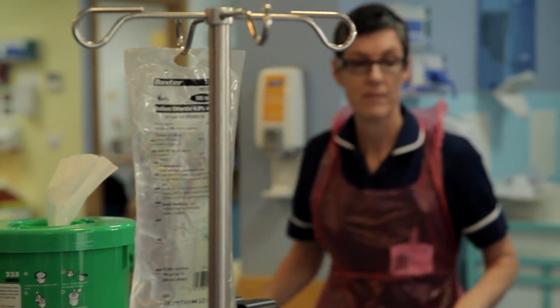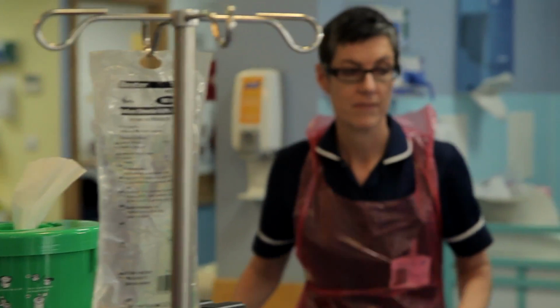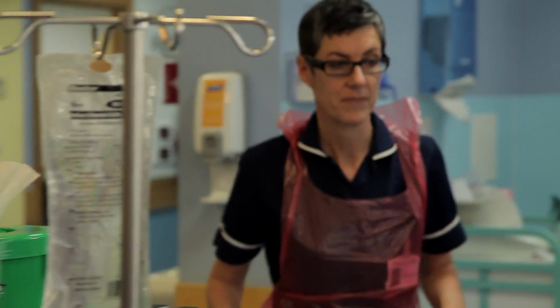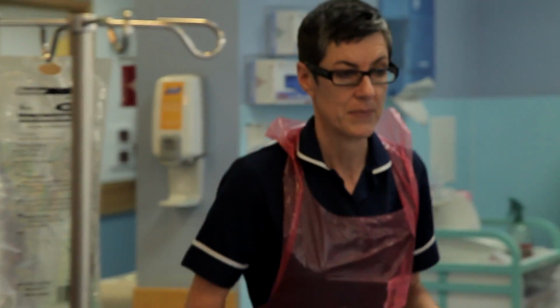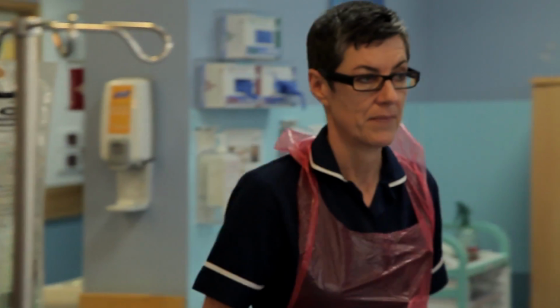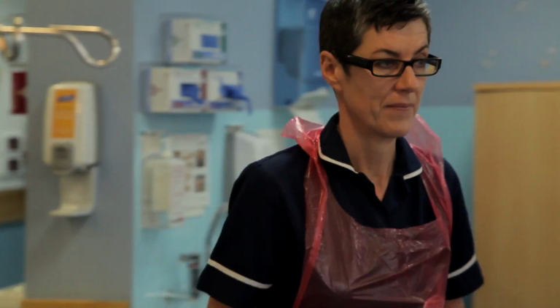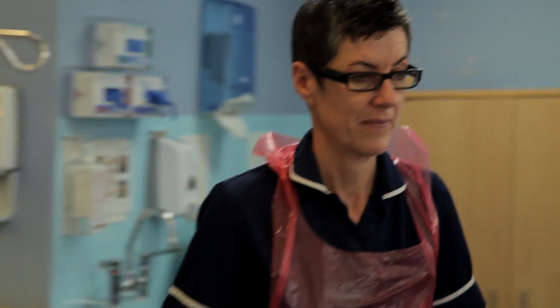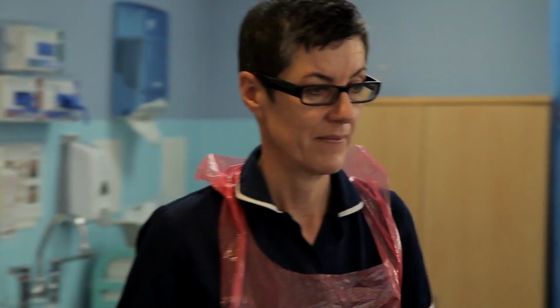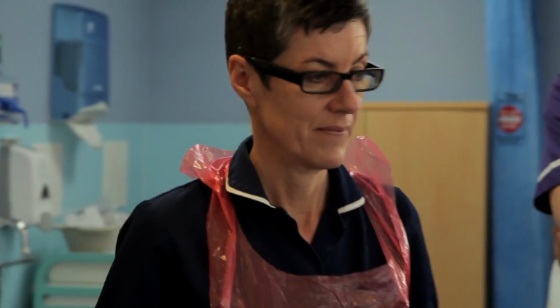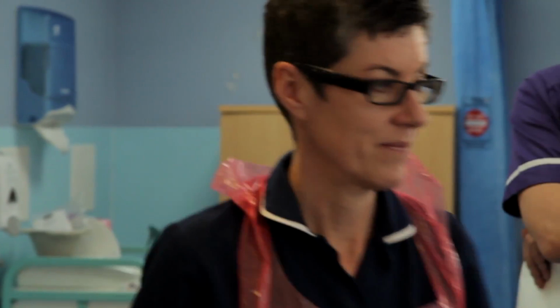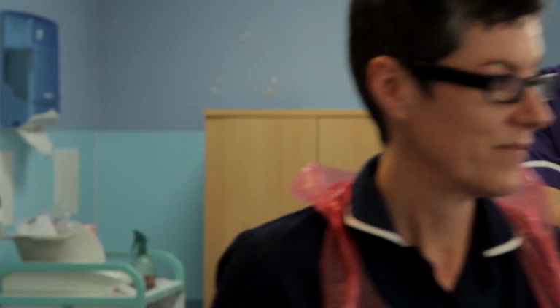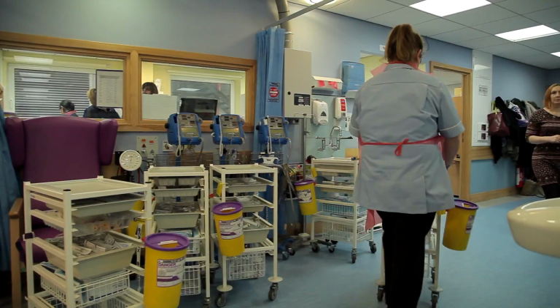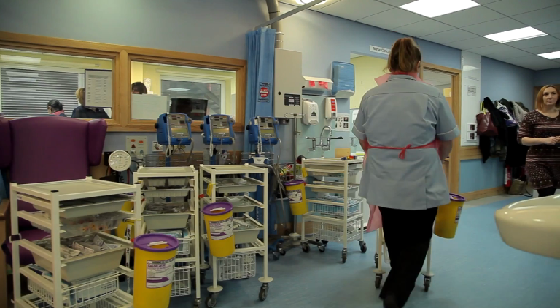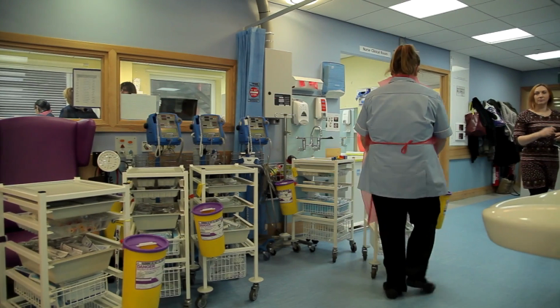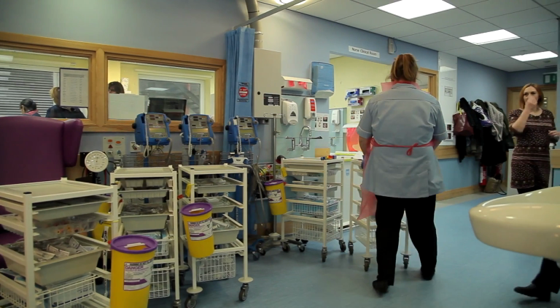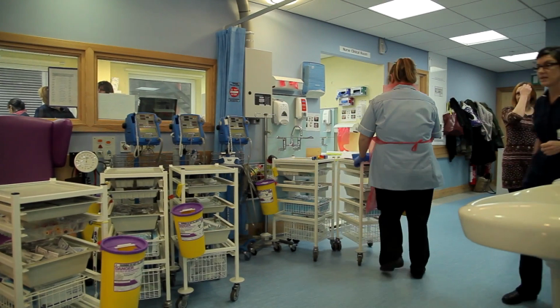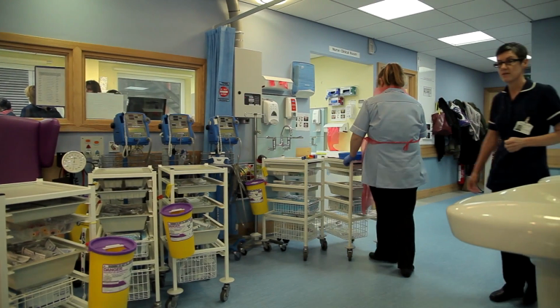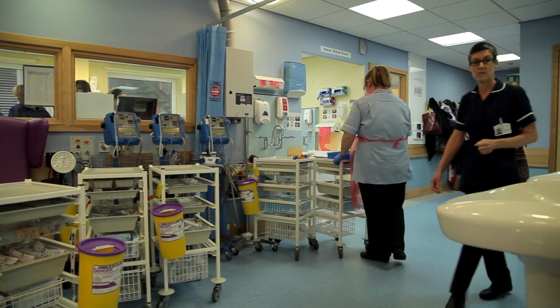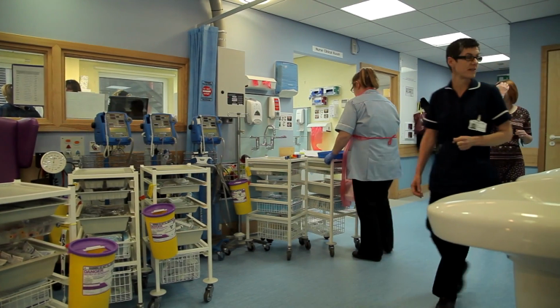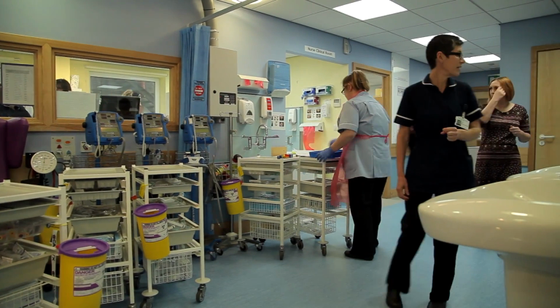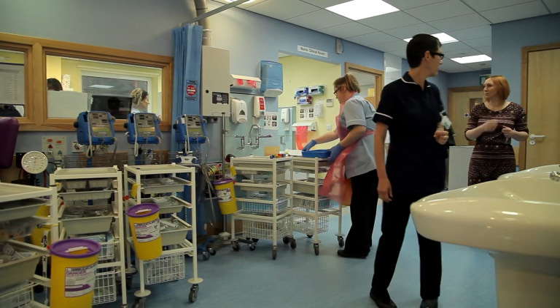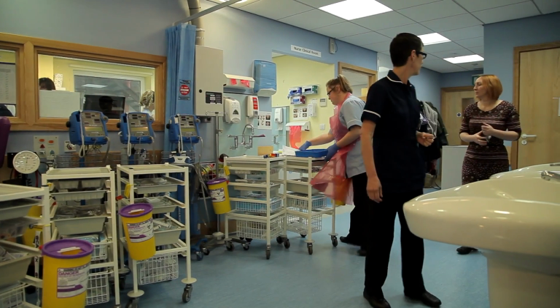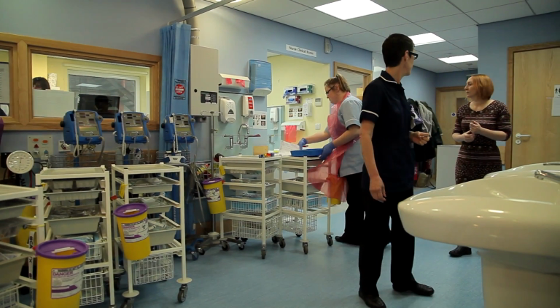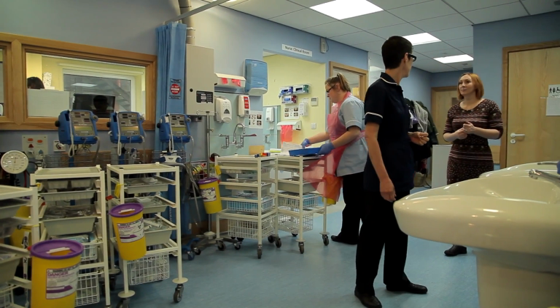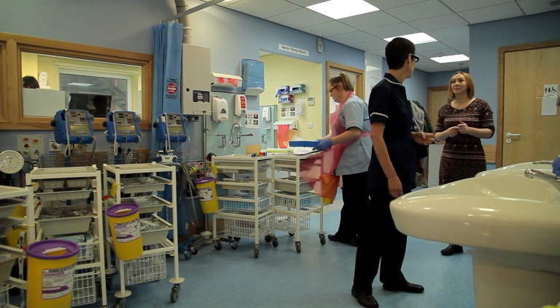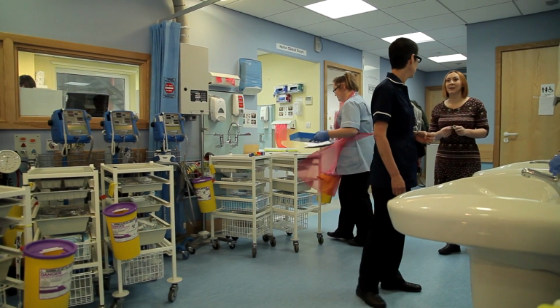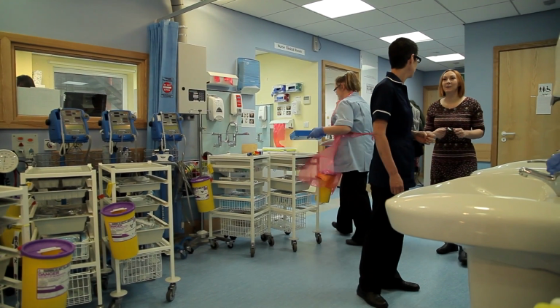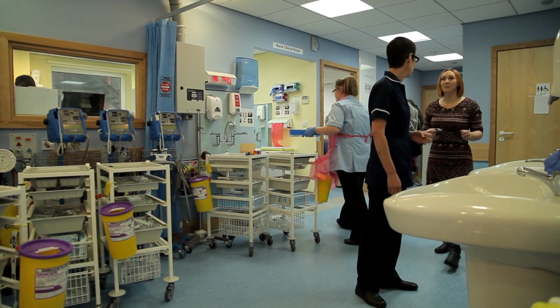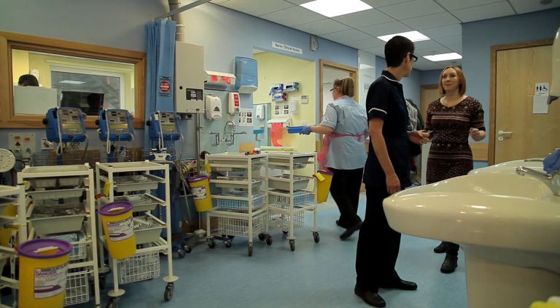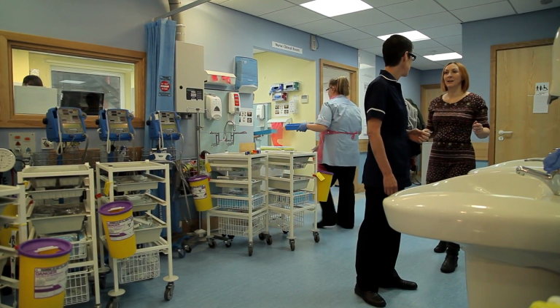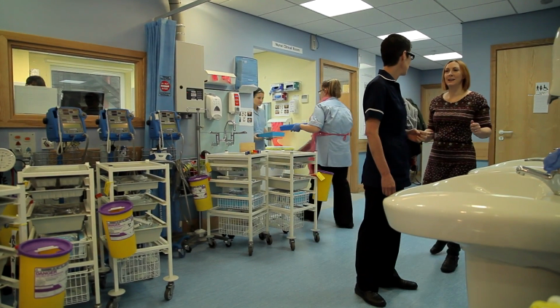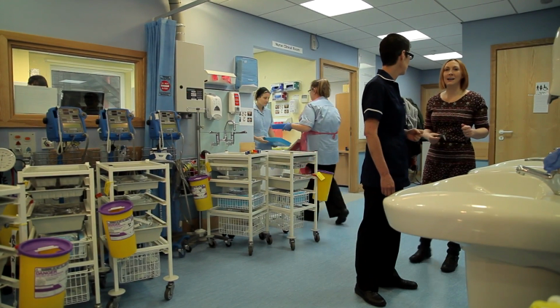My name is Jenny King and I'm a chemotherapy specialist nurse at Brighton and Sussex University Trust Hospital.